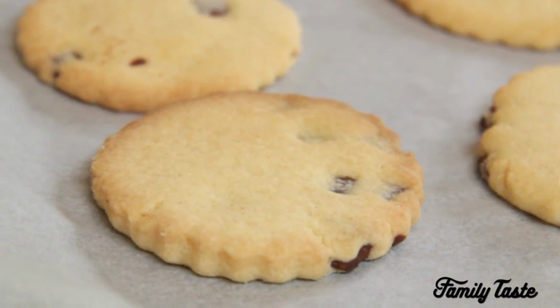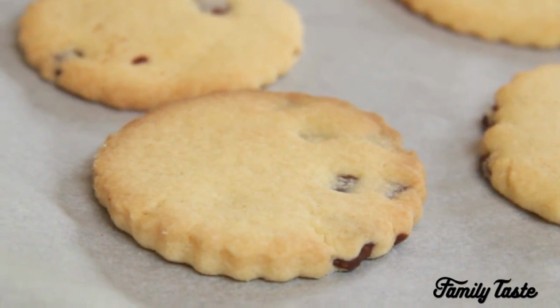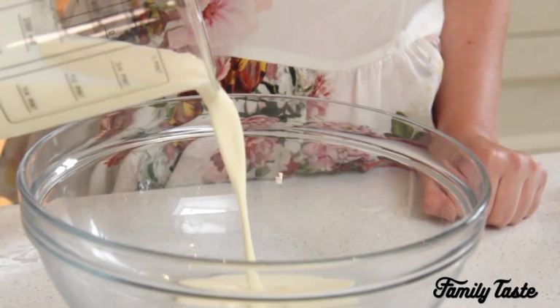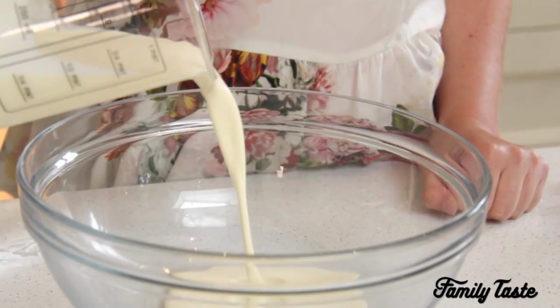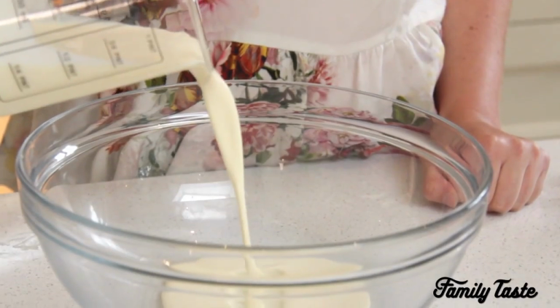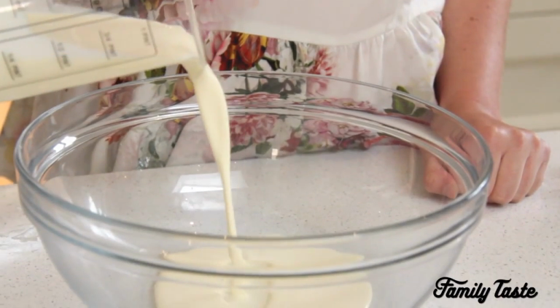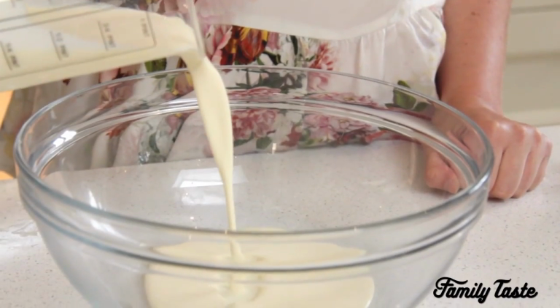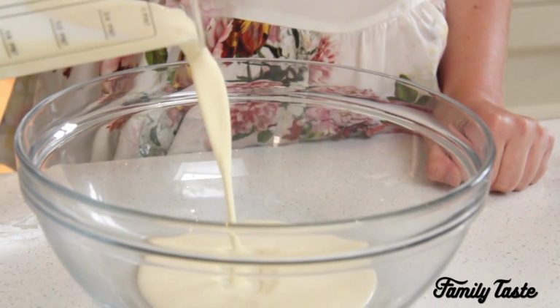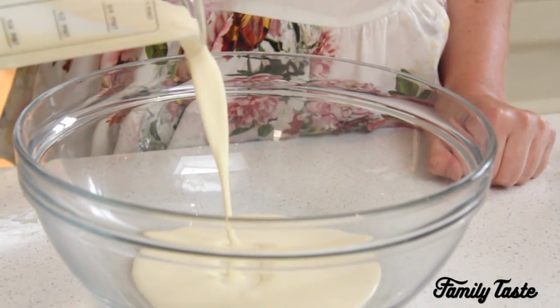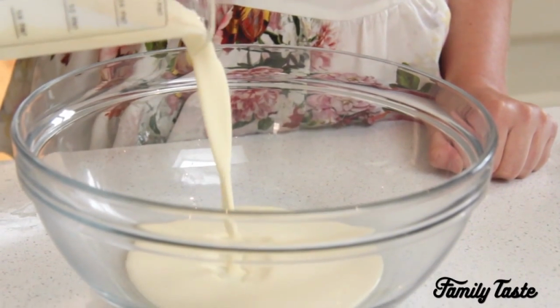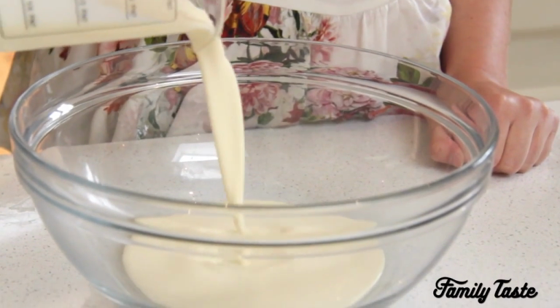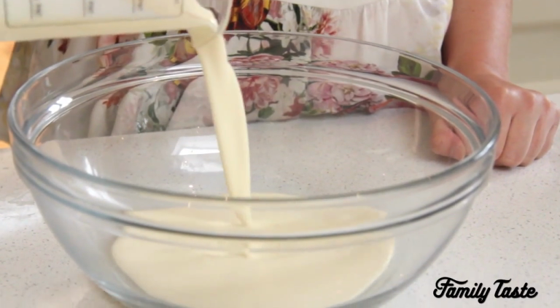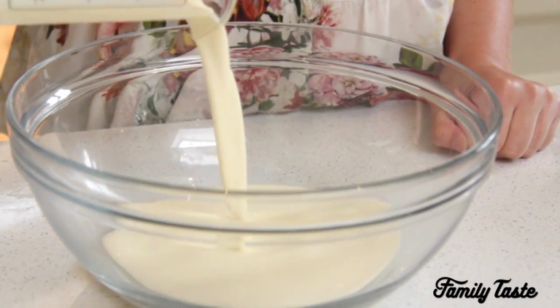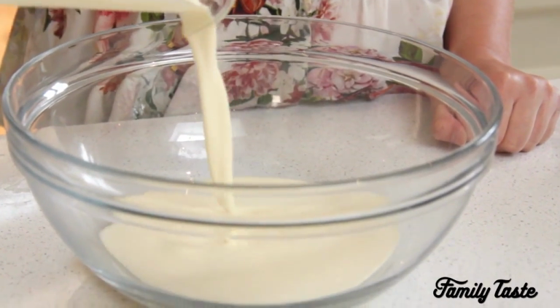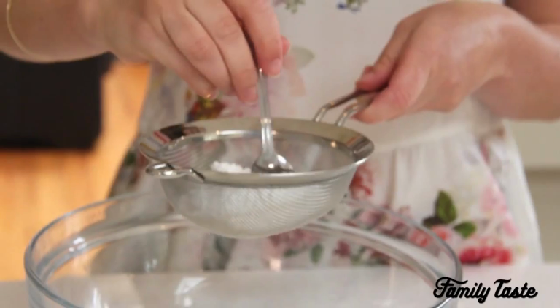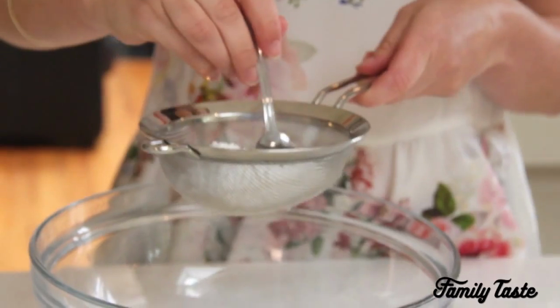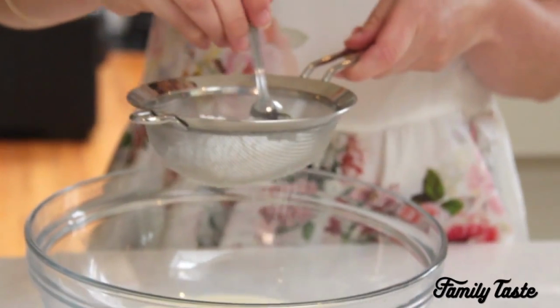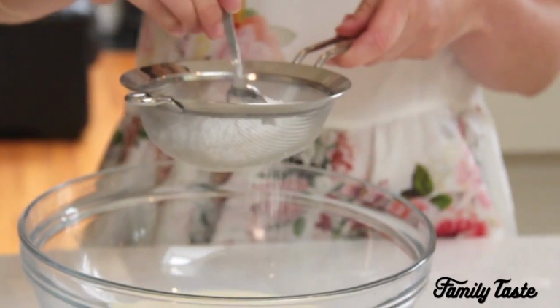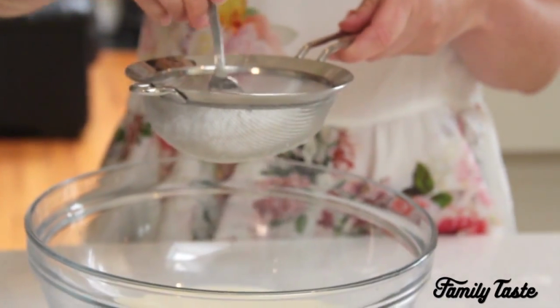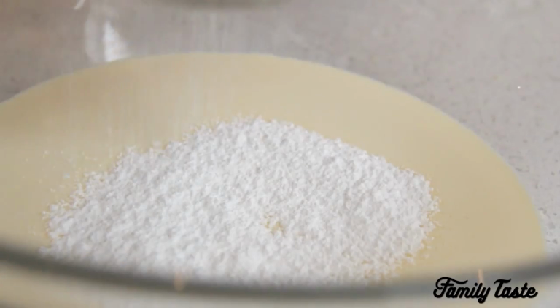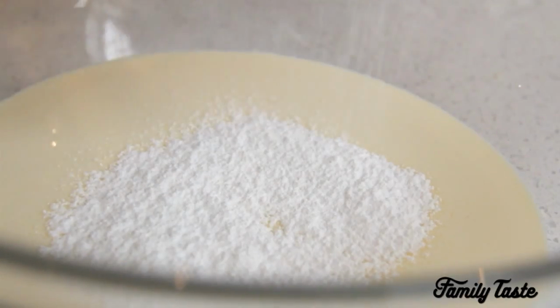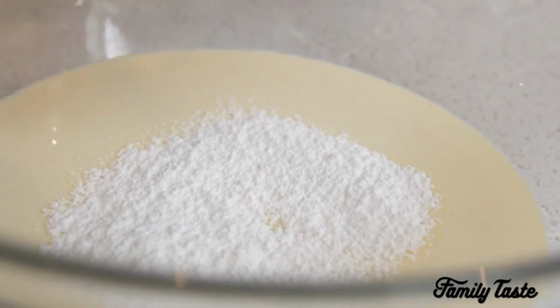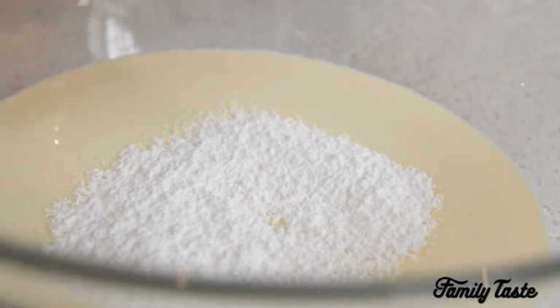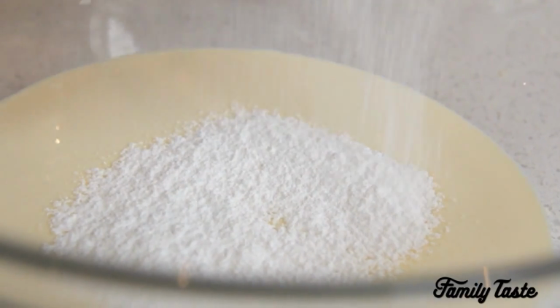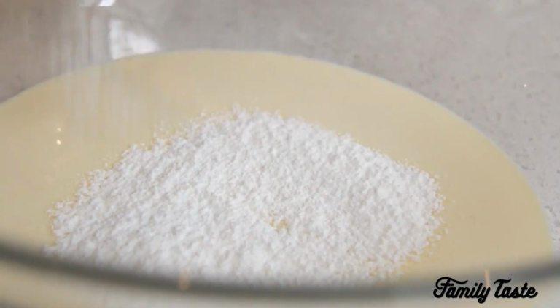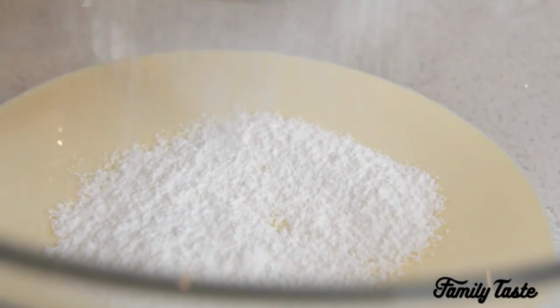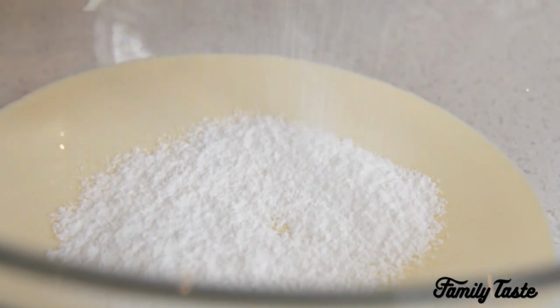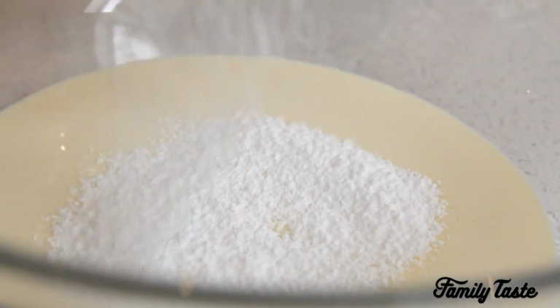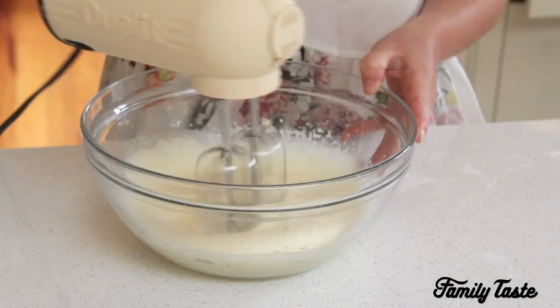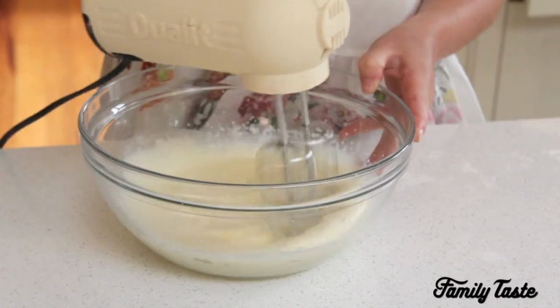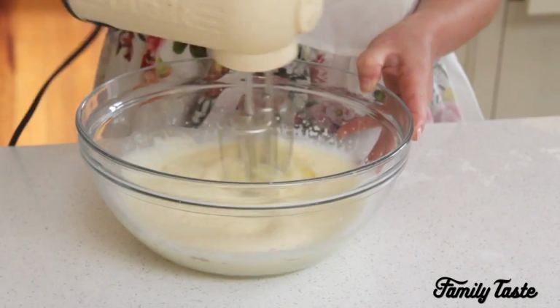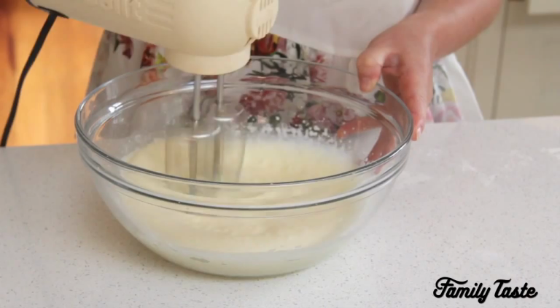To make the filling, whip the cream and icing sugar to soft peaks using an electric mixer.